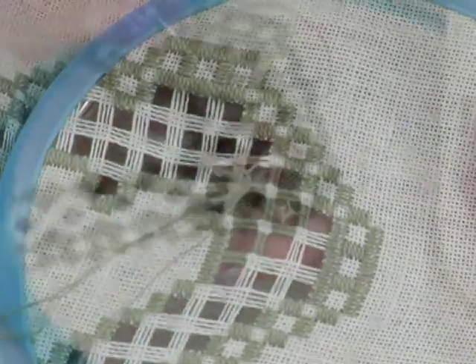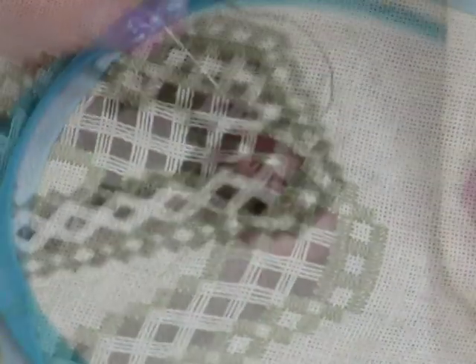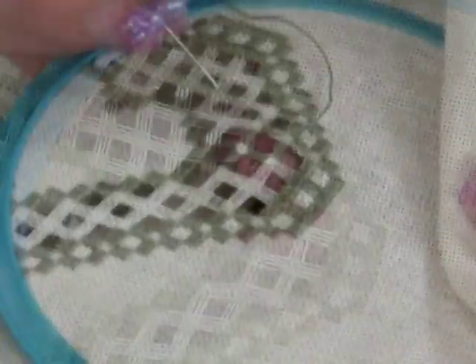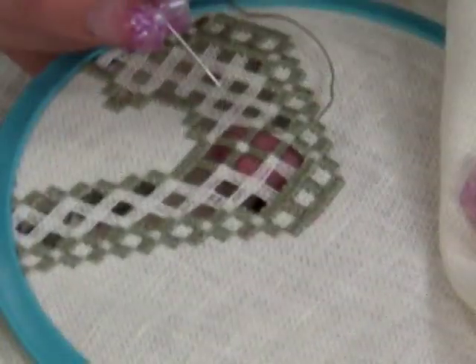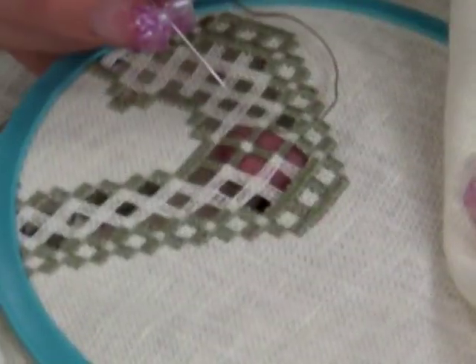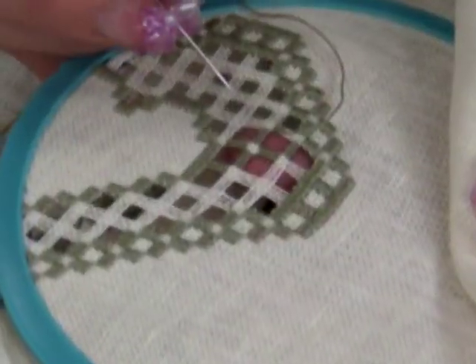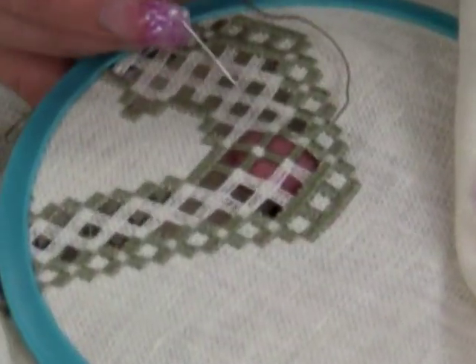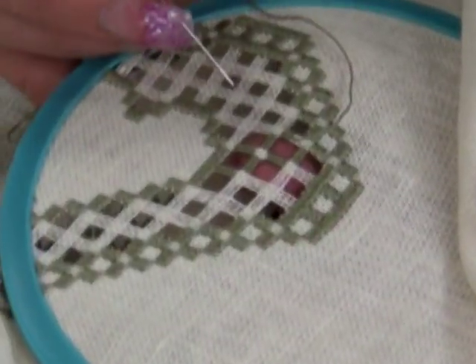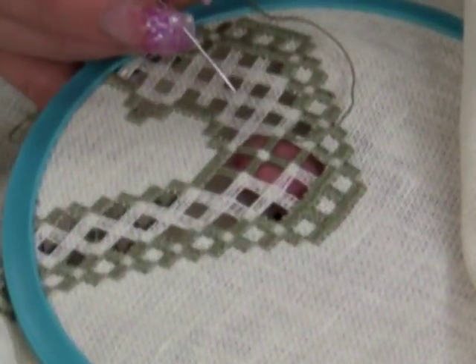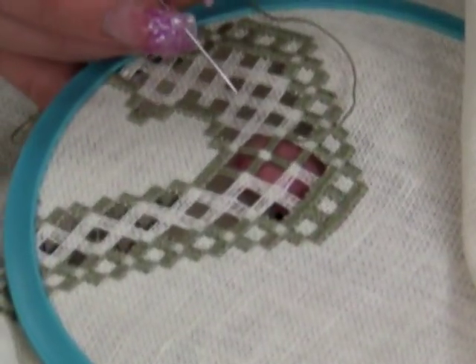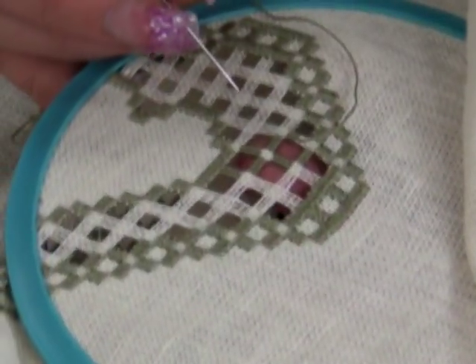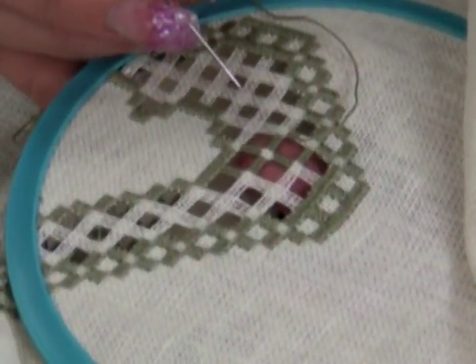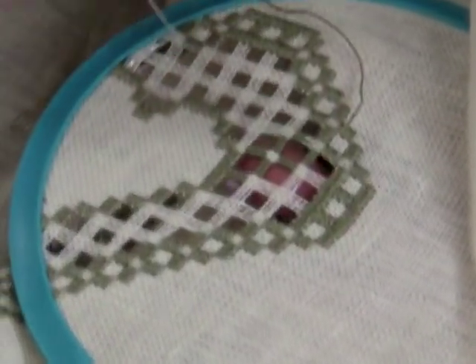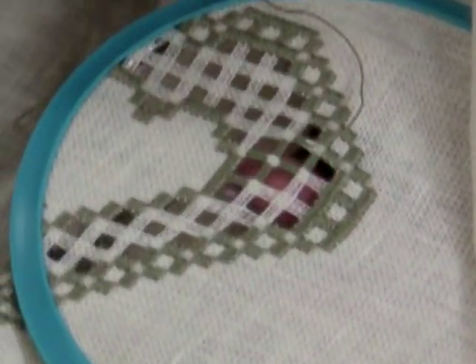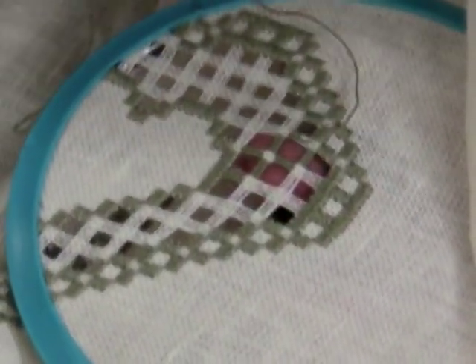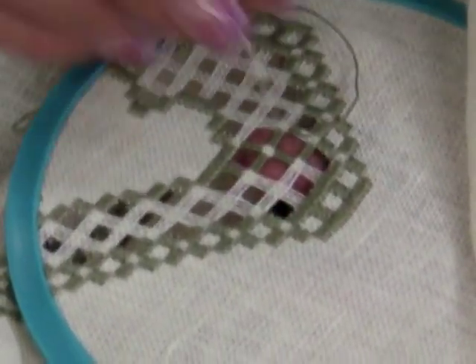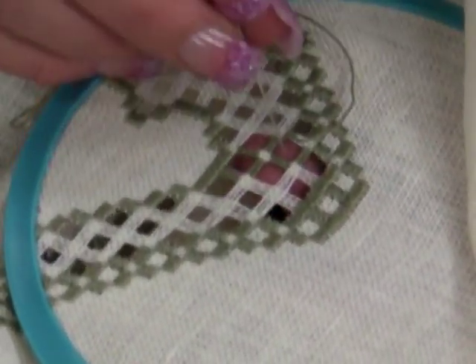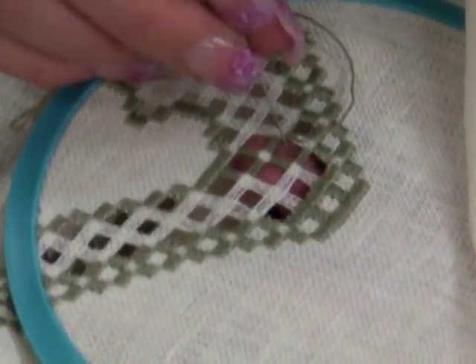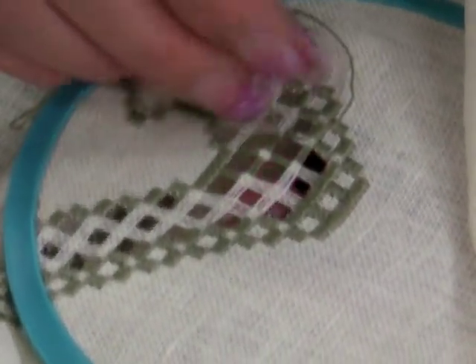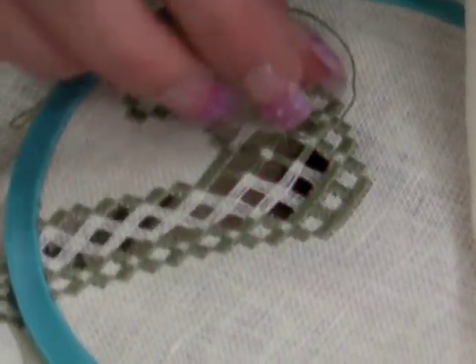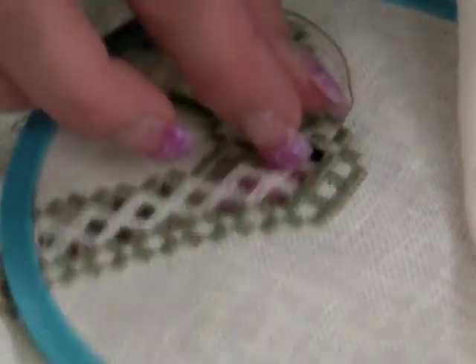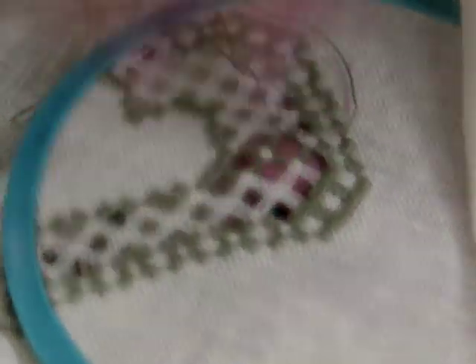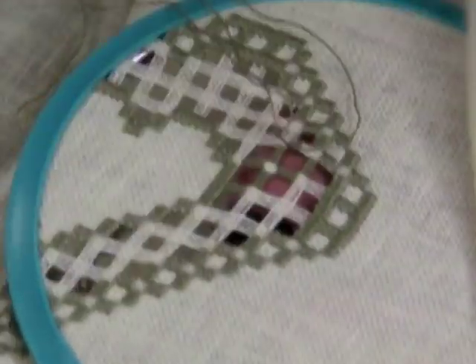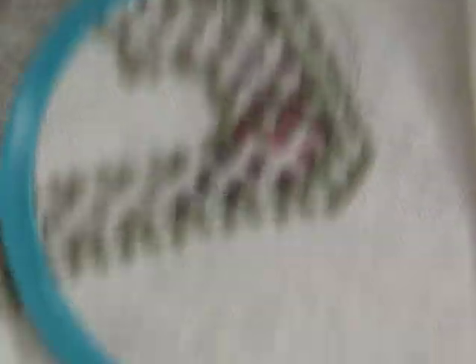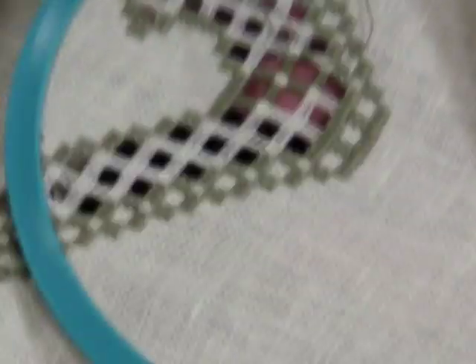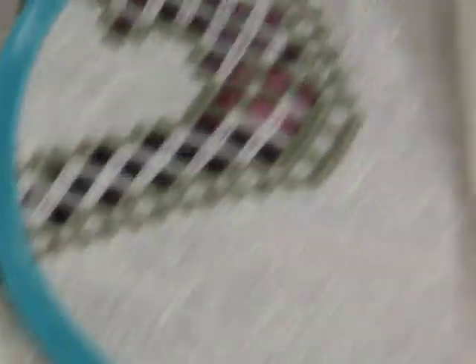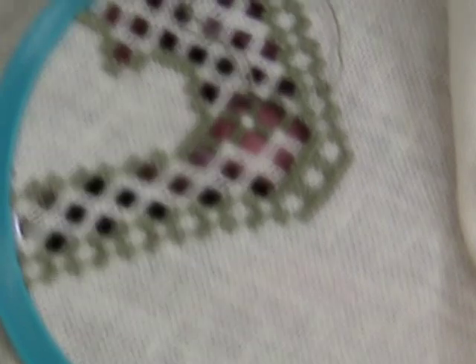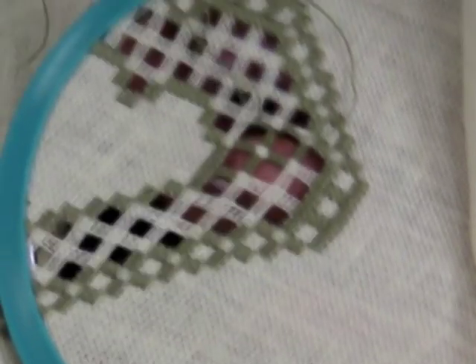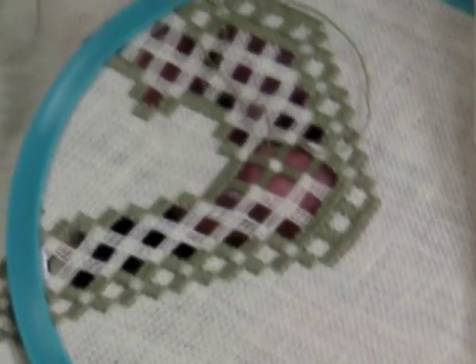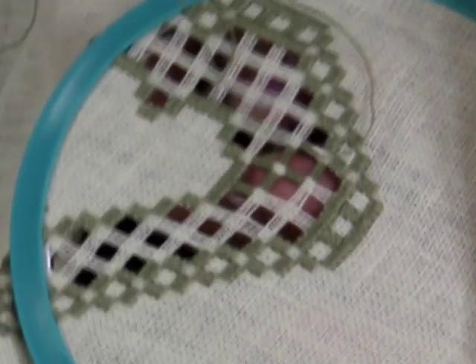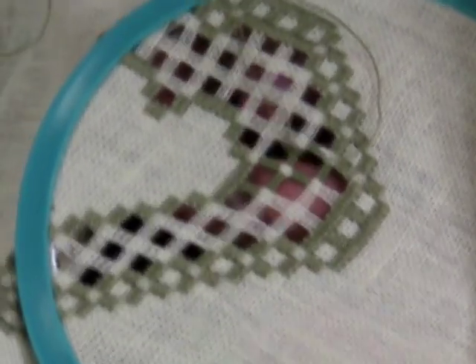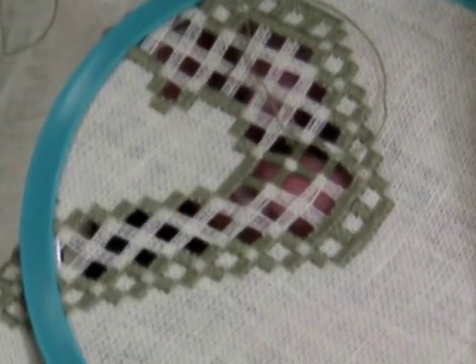With three of the sides completed, work half of the last bar so the working thread is directed to the center of the square.